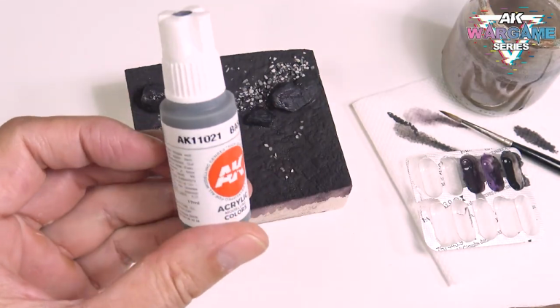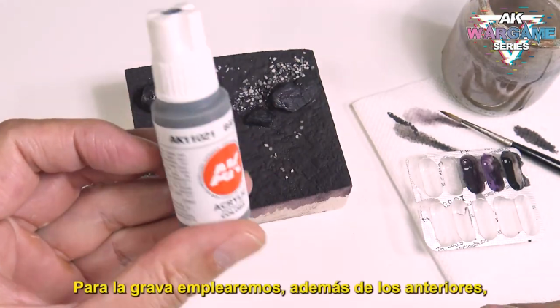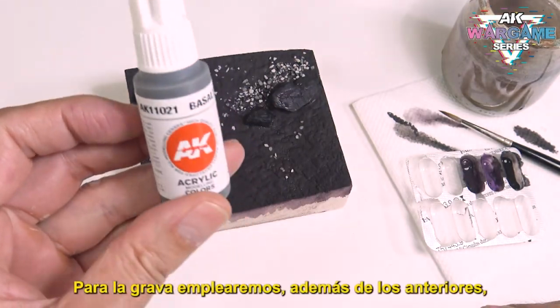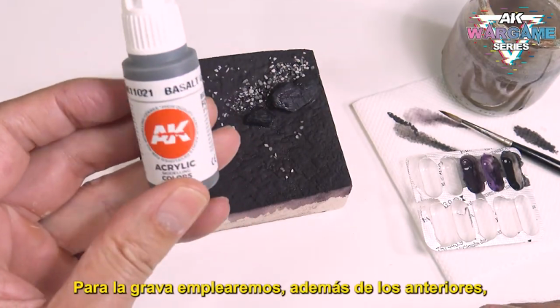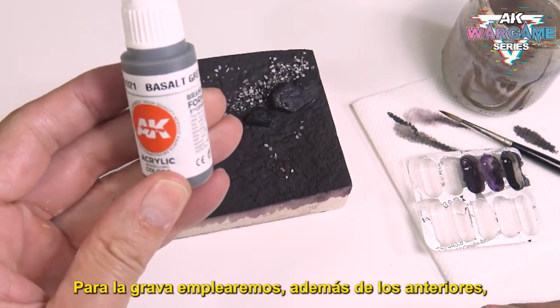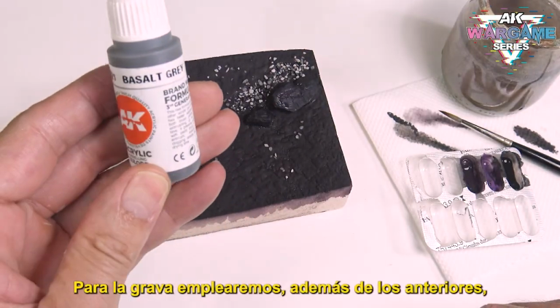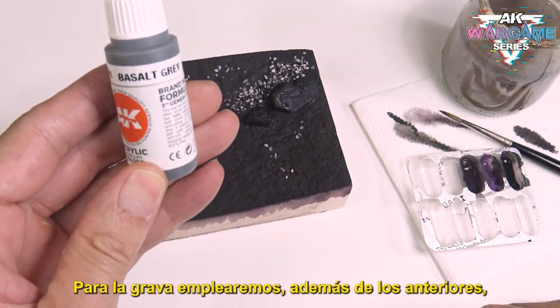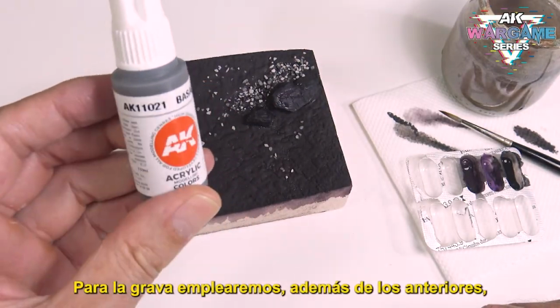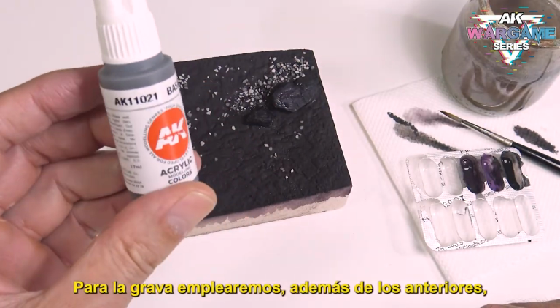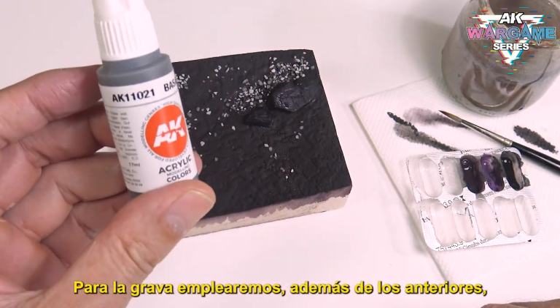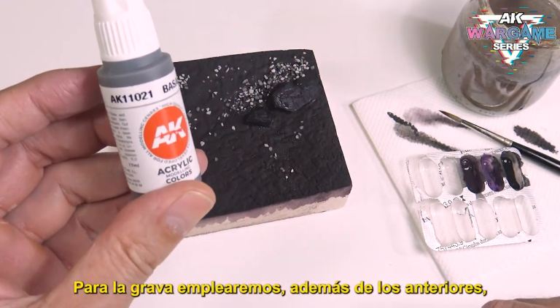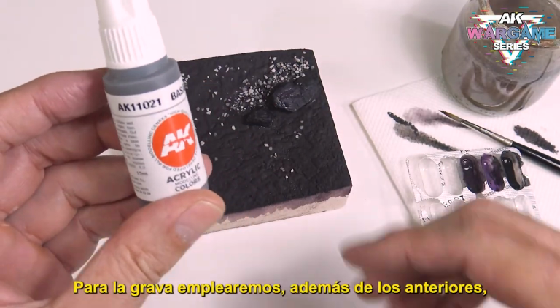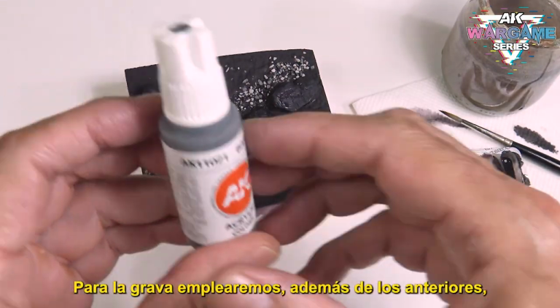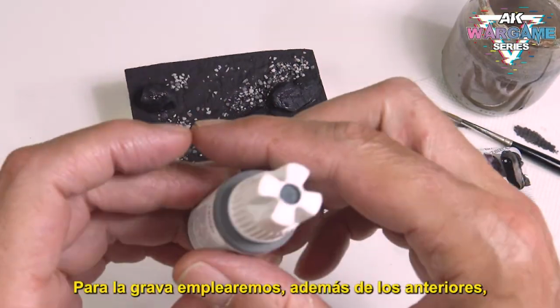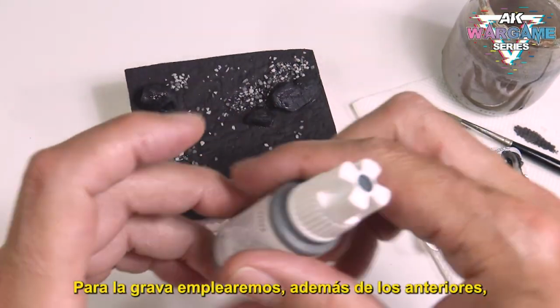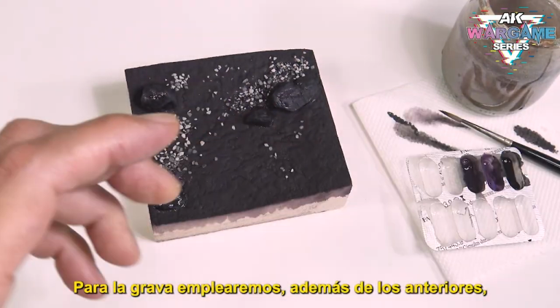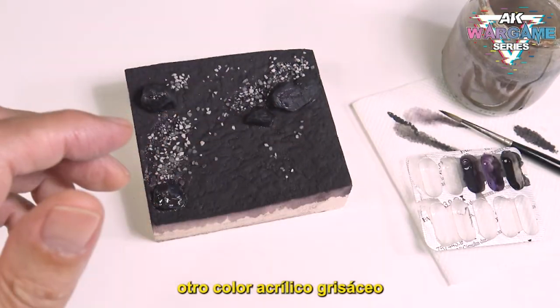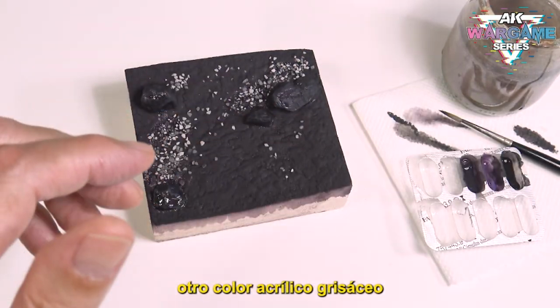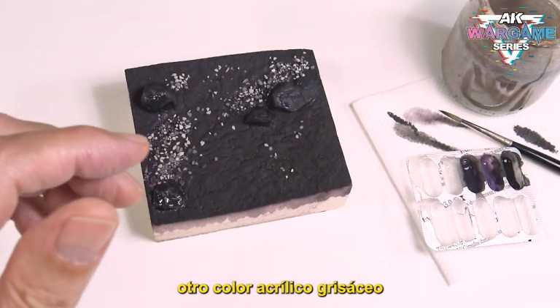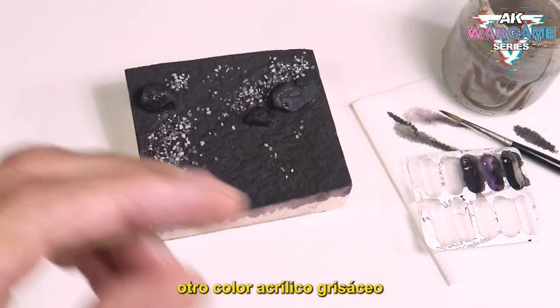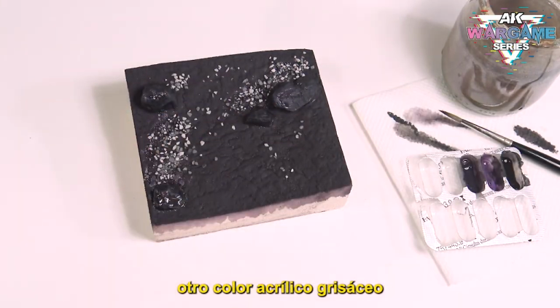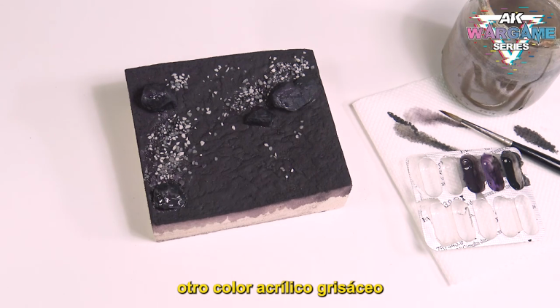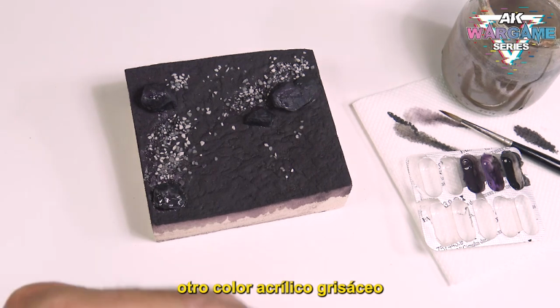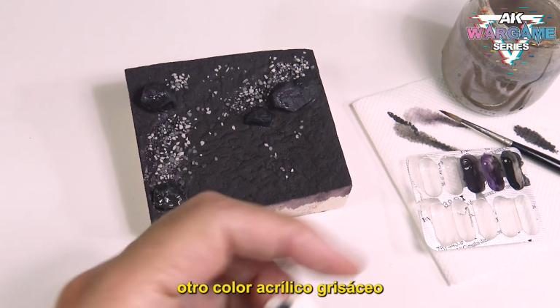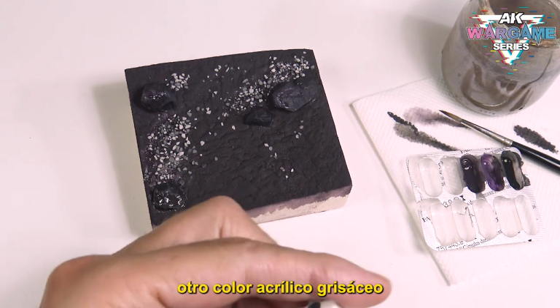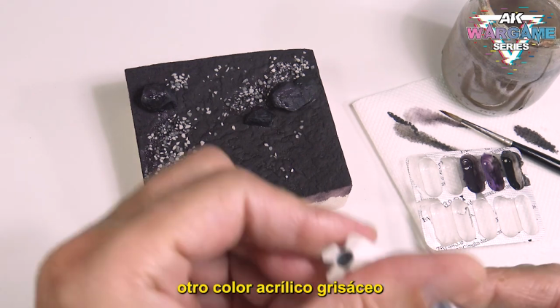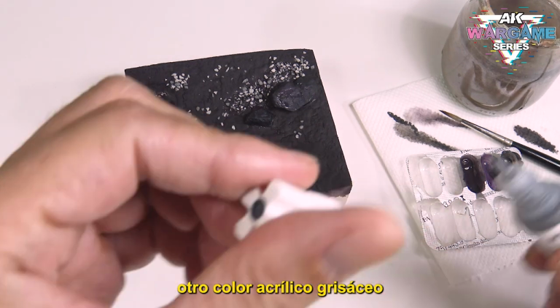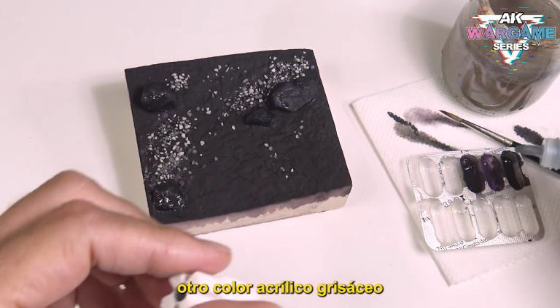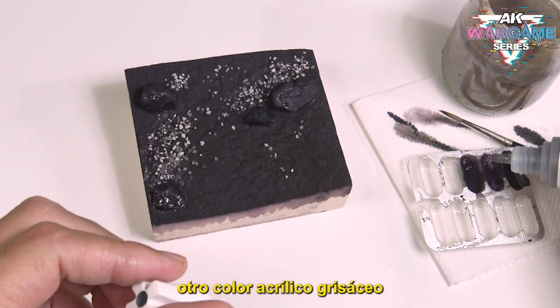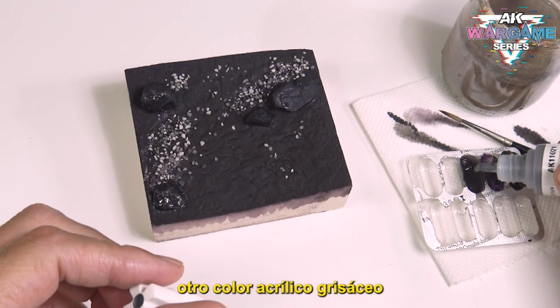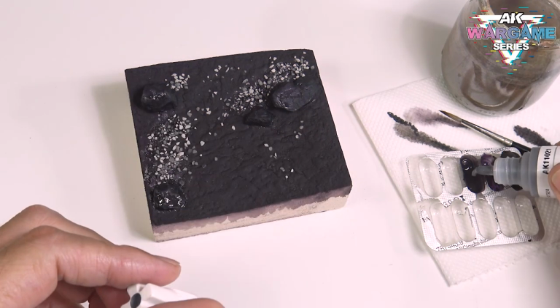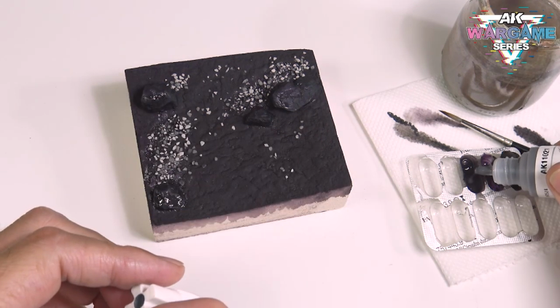For the gravel we will use, in addition to the previous ones, another greyish acrylic color.